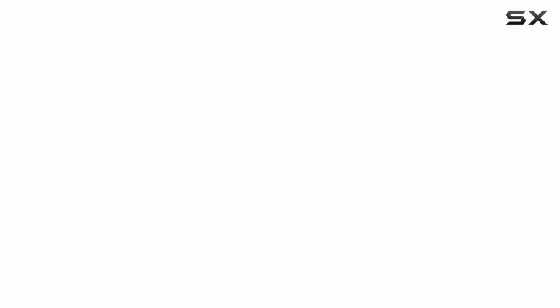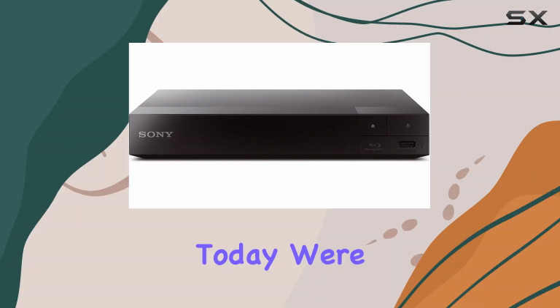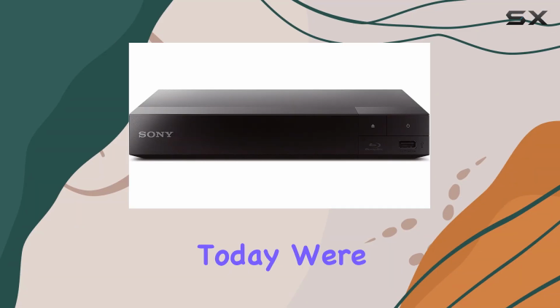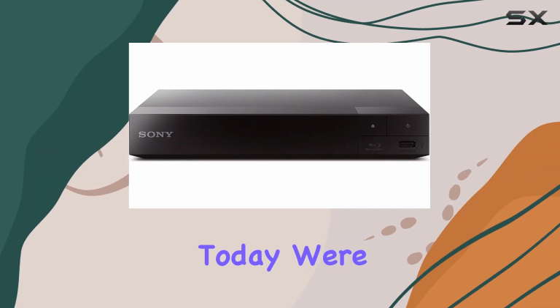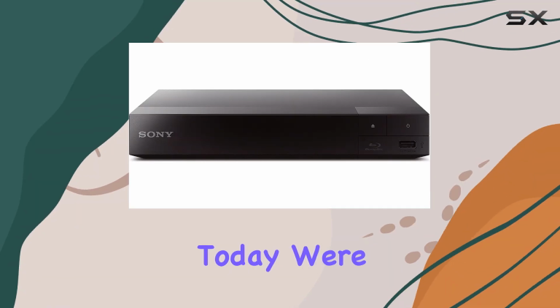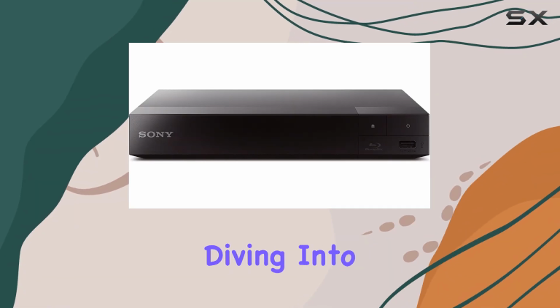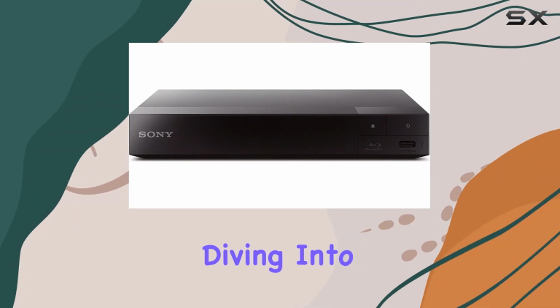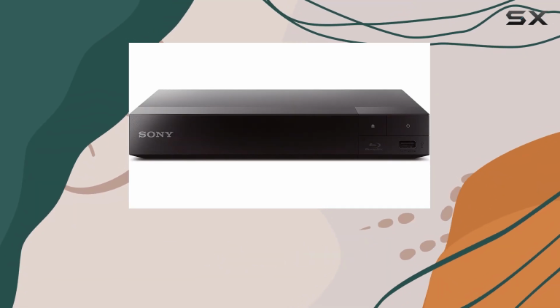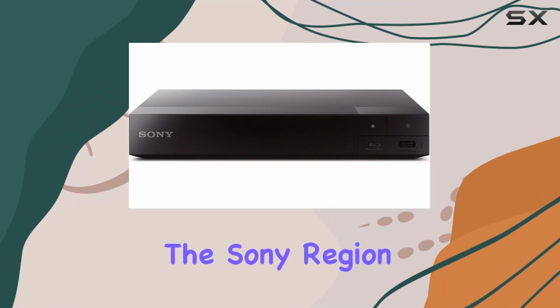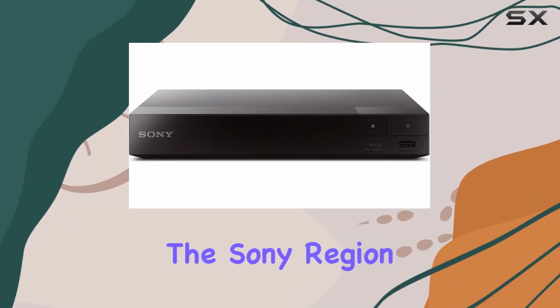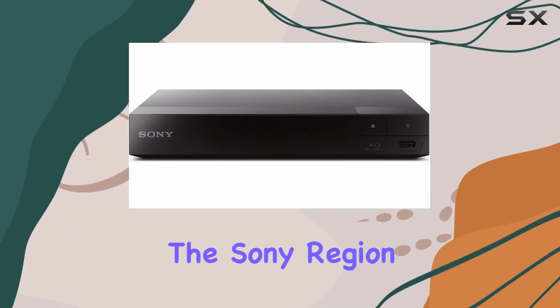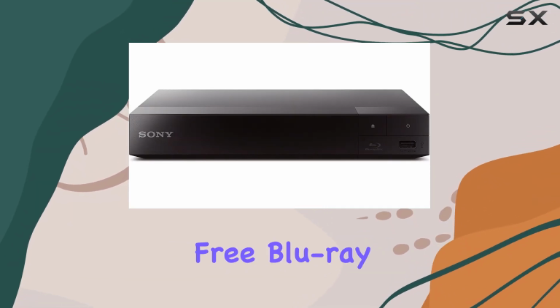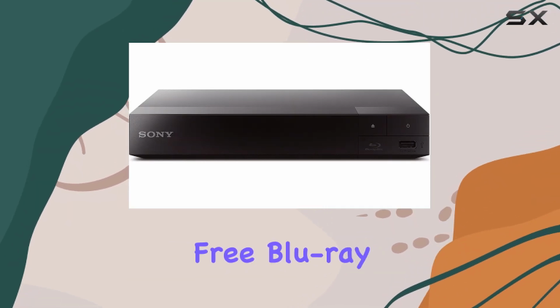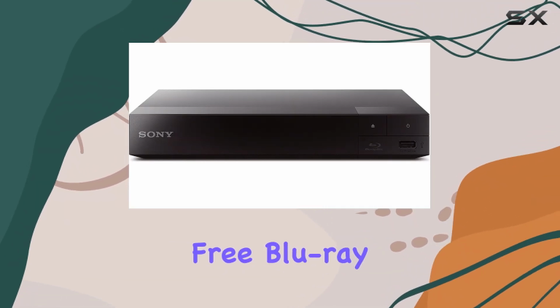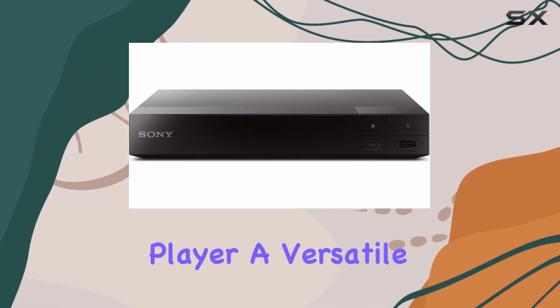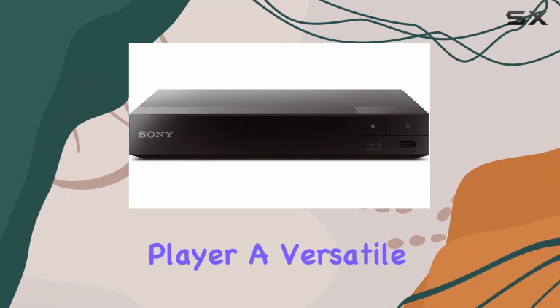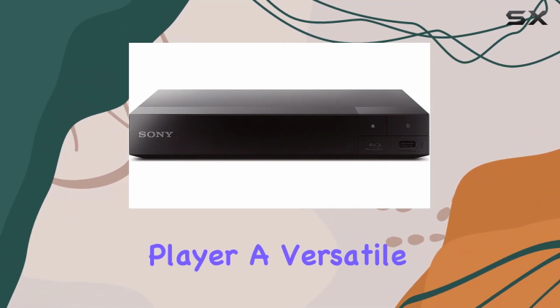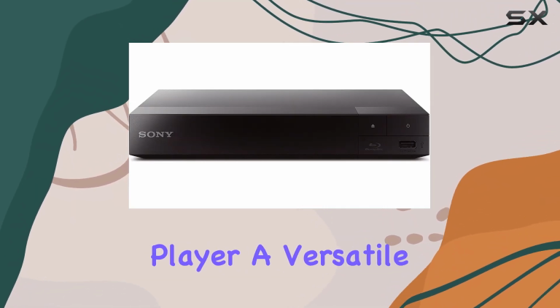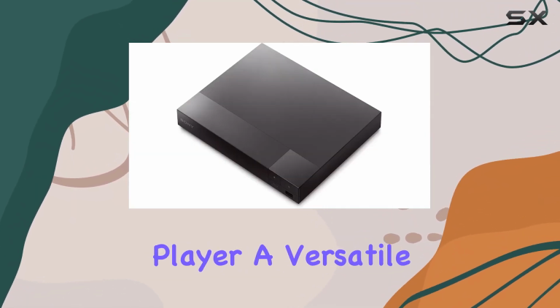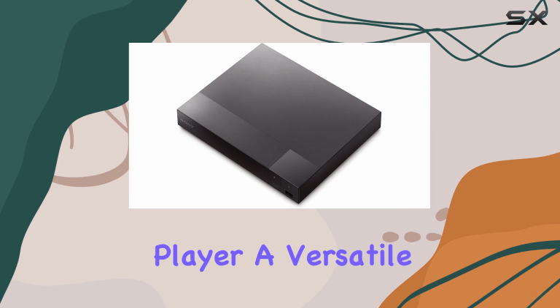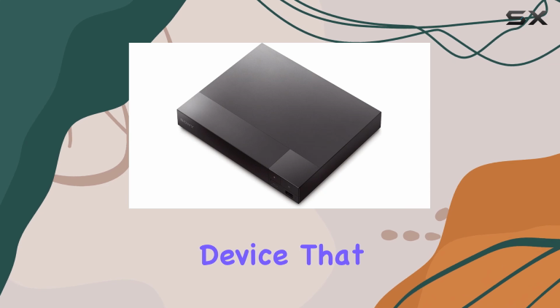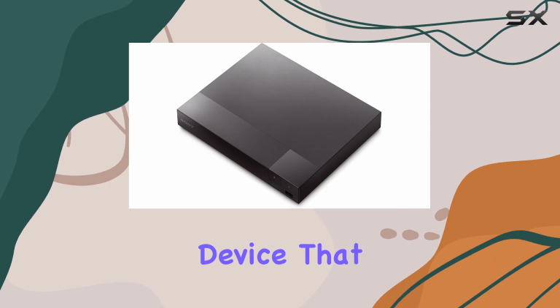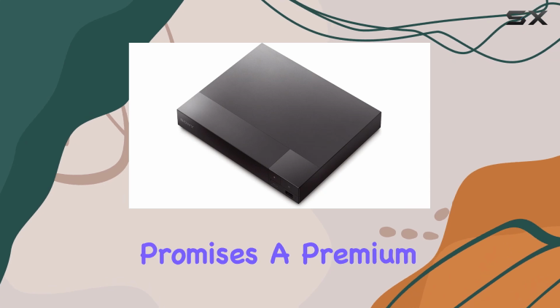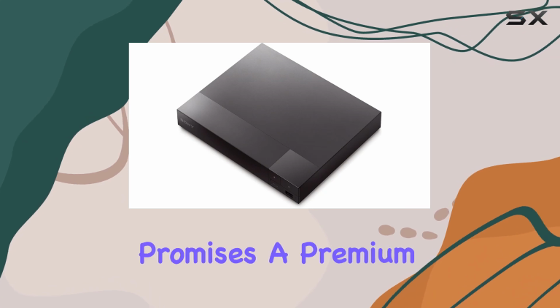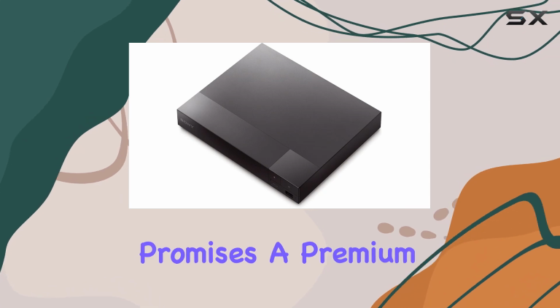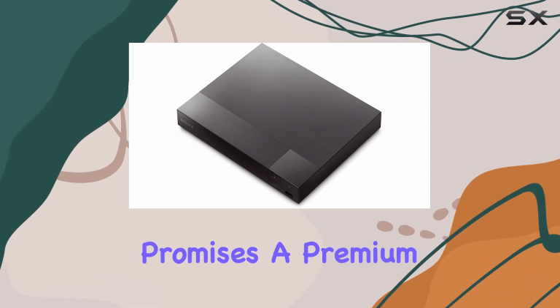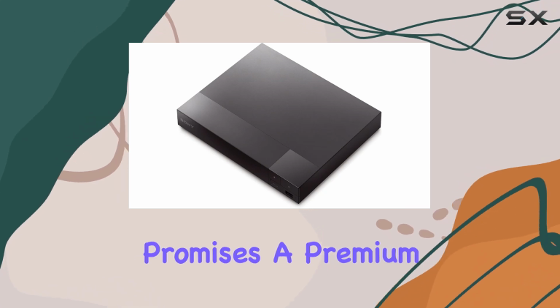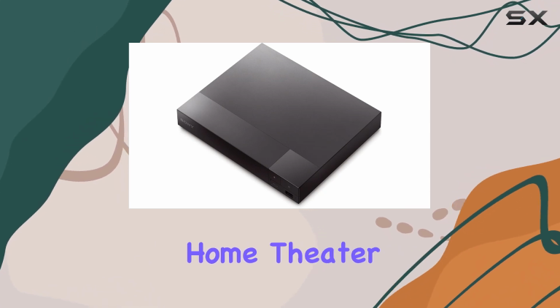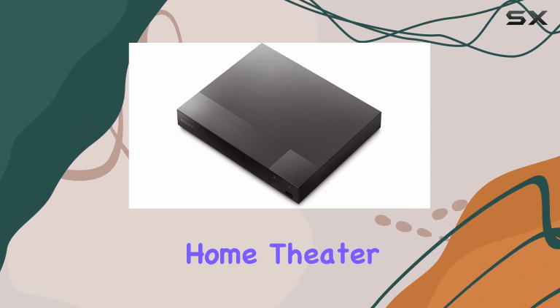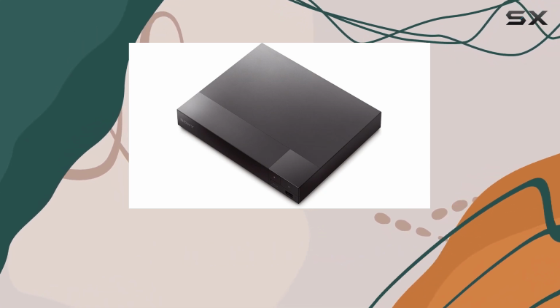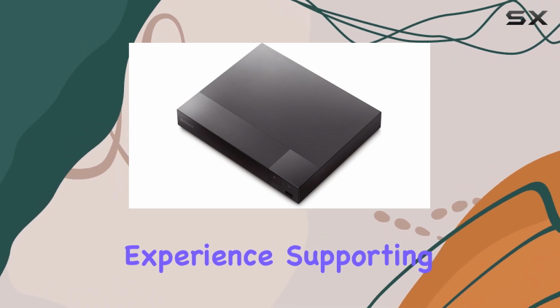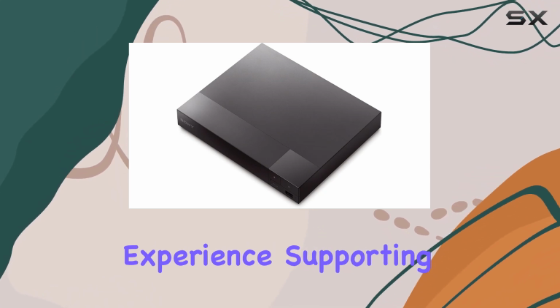Today, we're diving into the Sony Region Free Blu-ray player, a versatile device that promises a premium home theater experience.